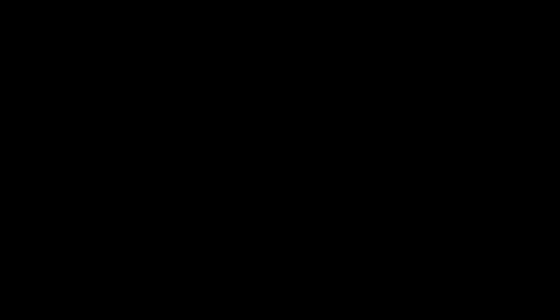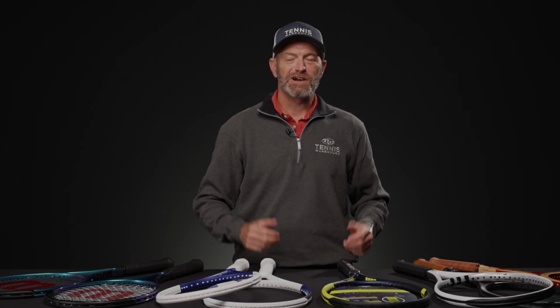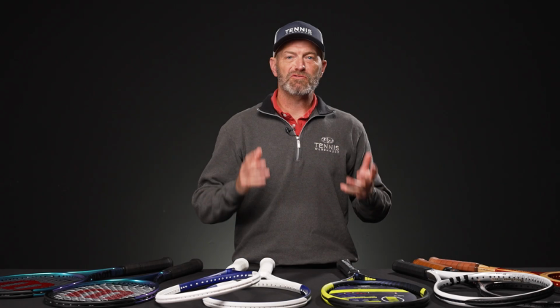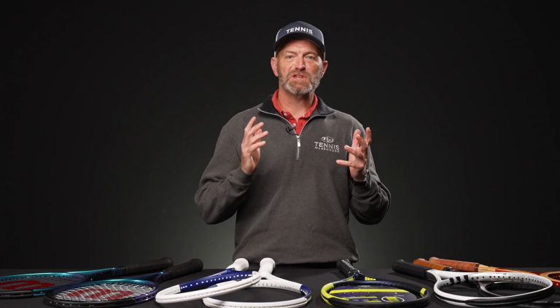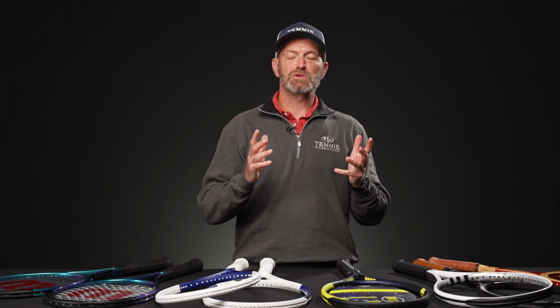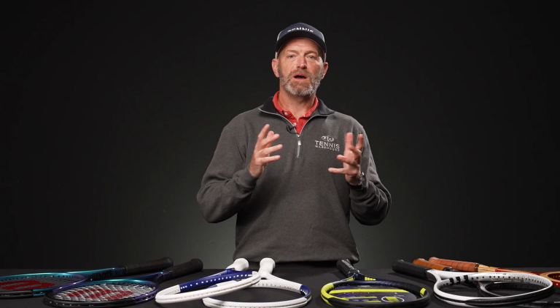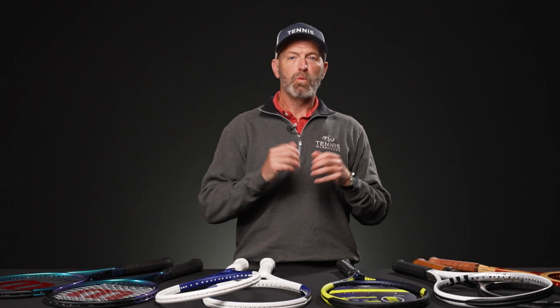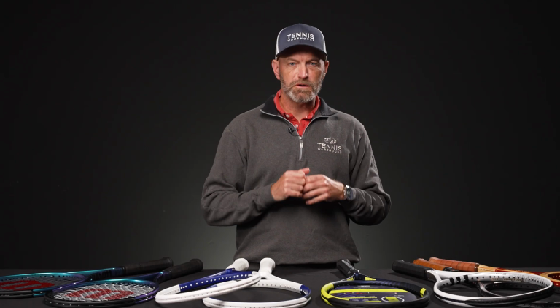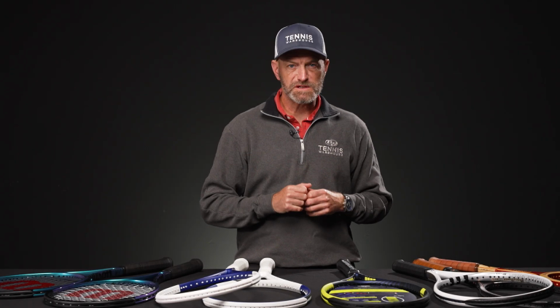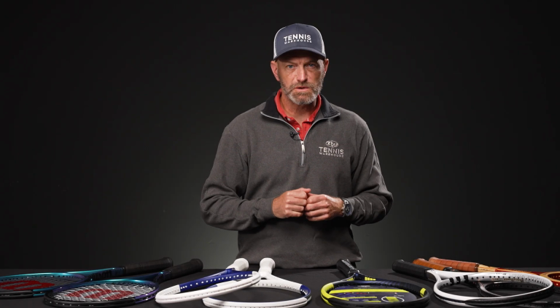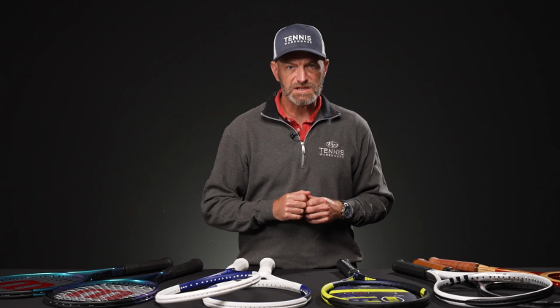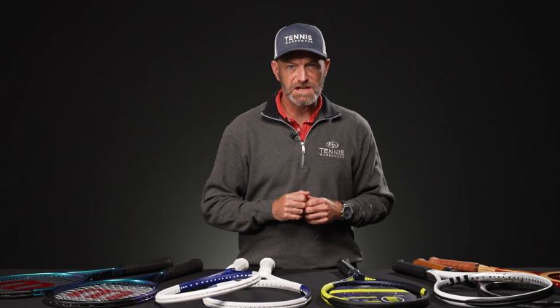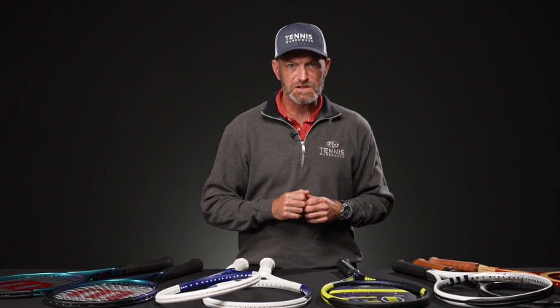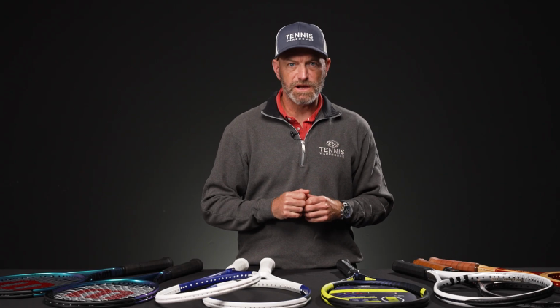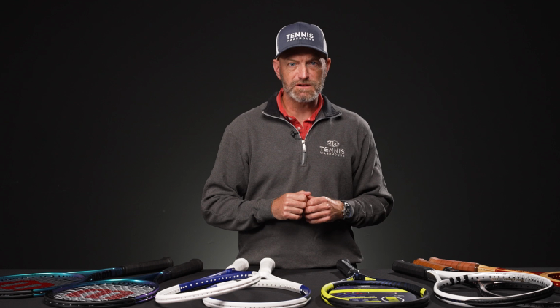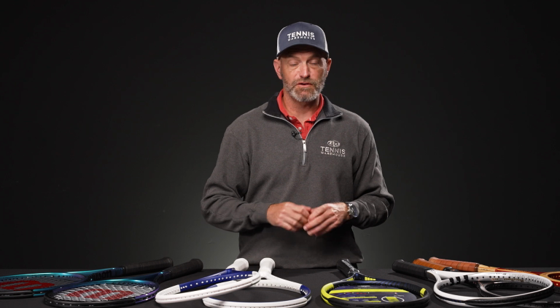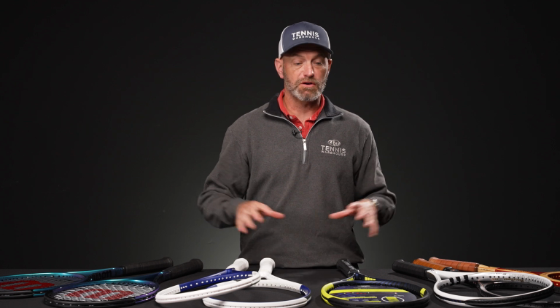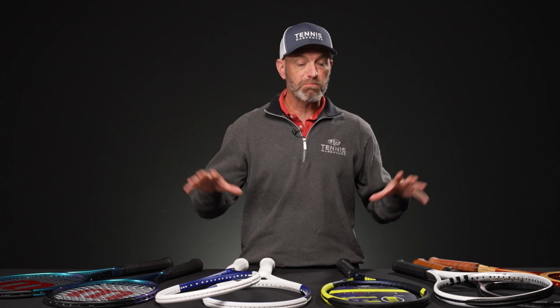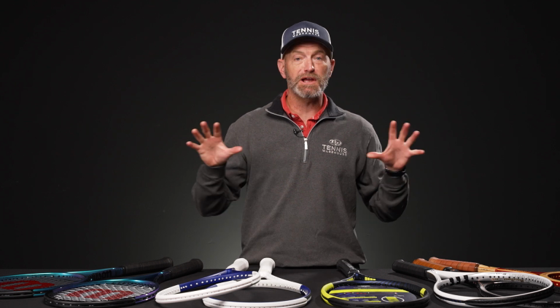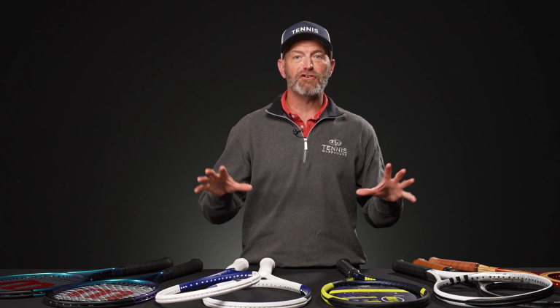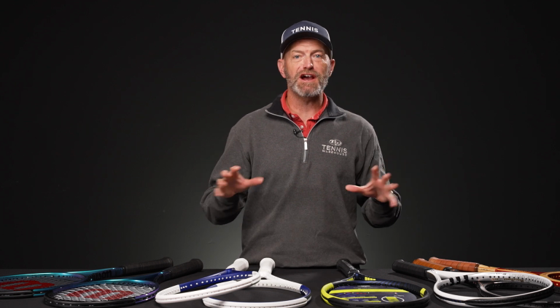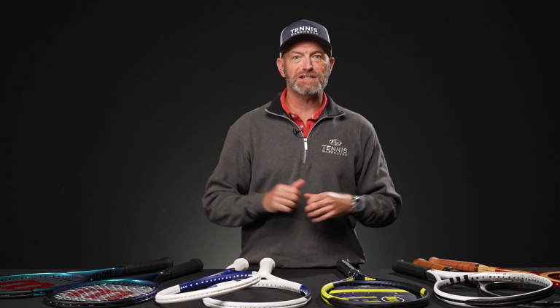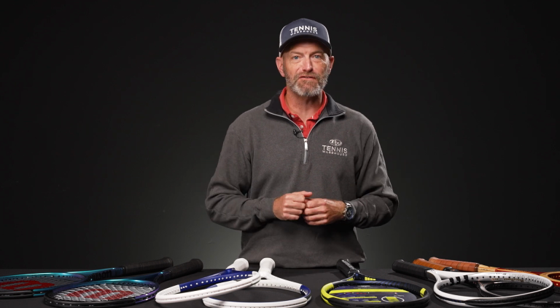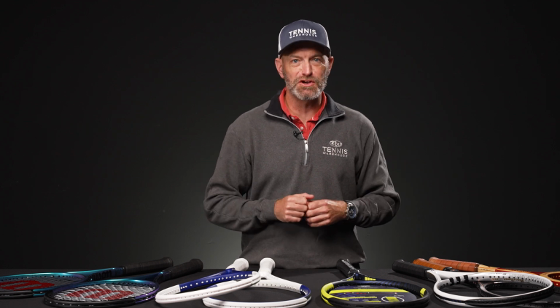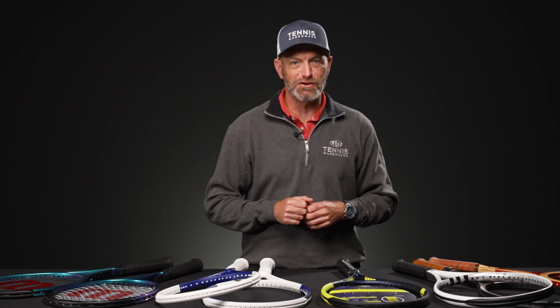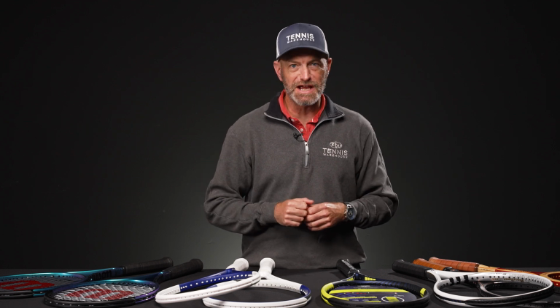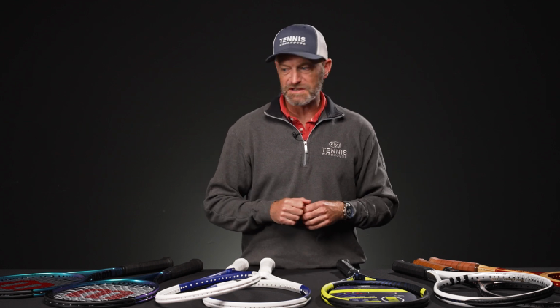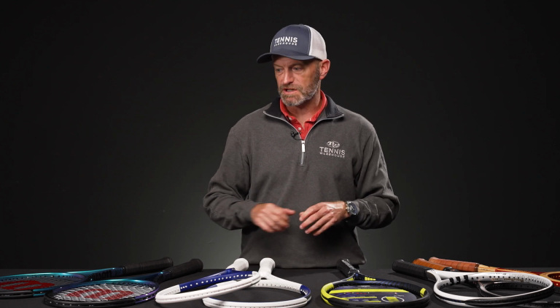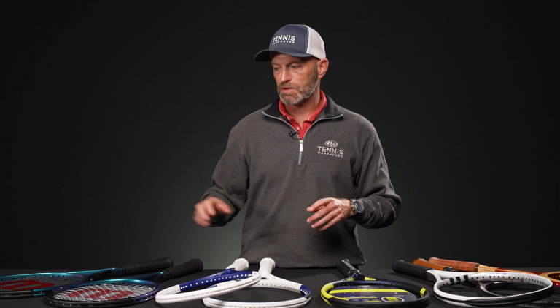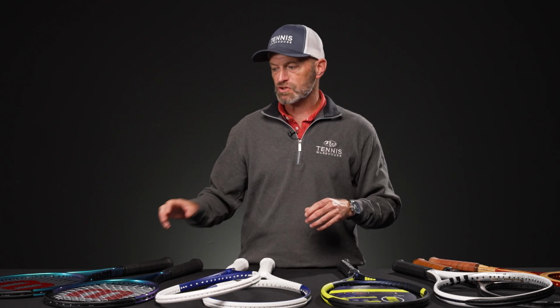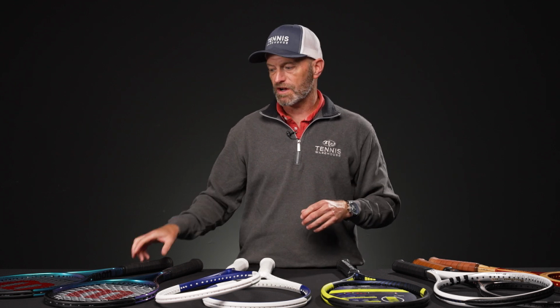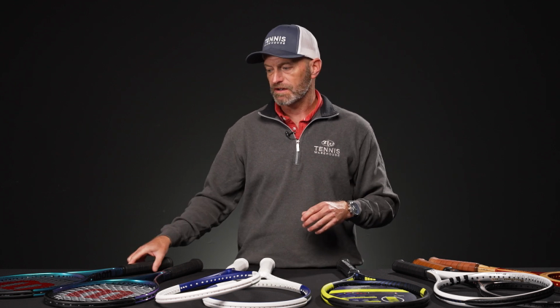Hi, I'm Chris Edwards and welcome to this week's Tennis Warehouse vlog. Plenty of rackets for you to look at this week, so let's jump straight in.